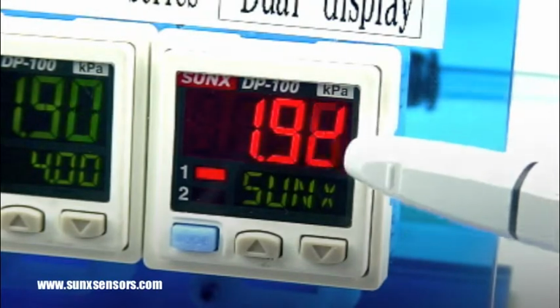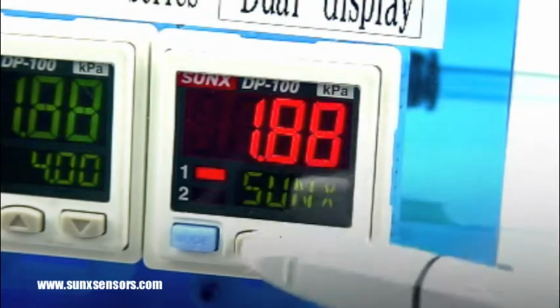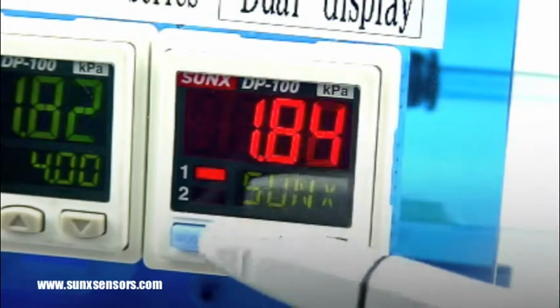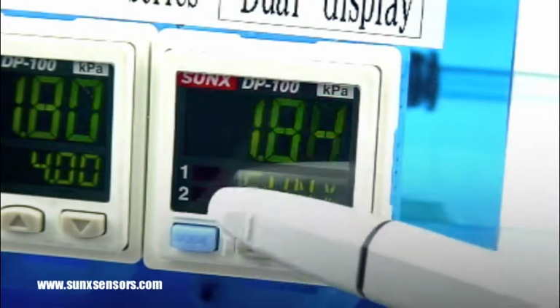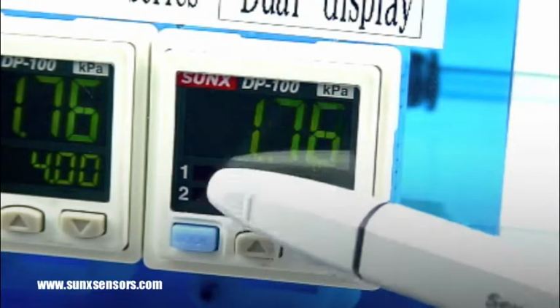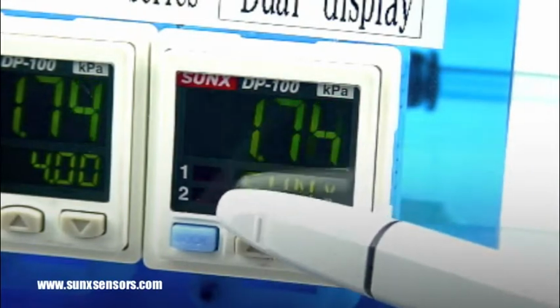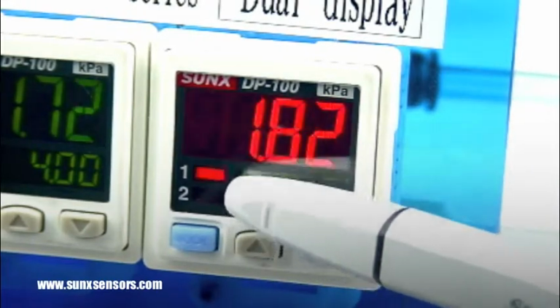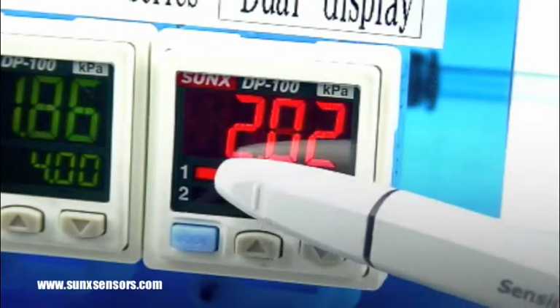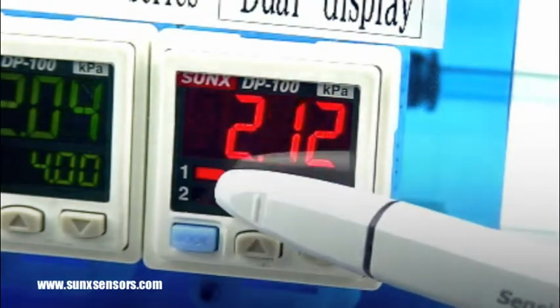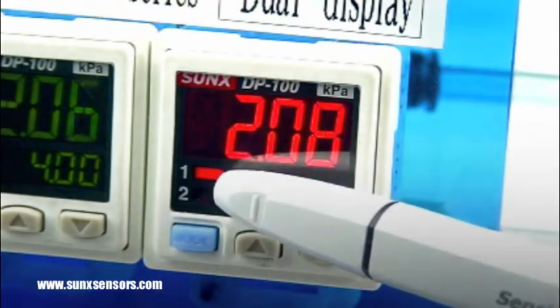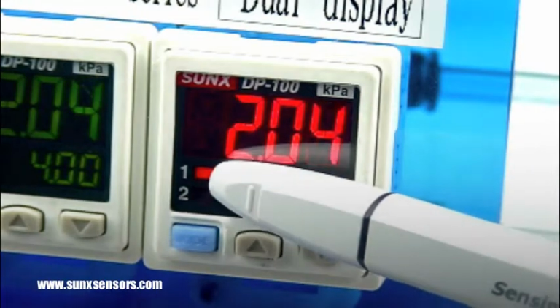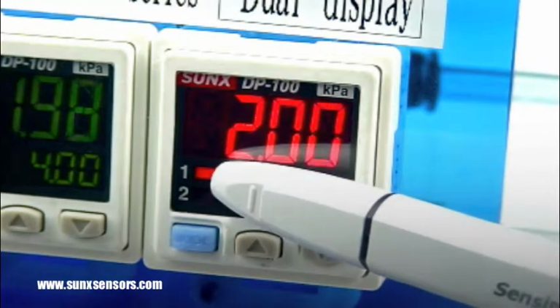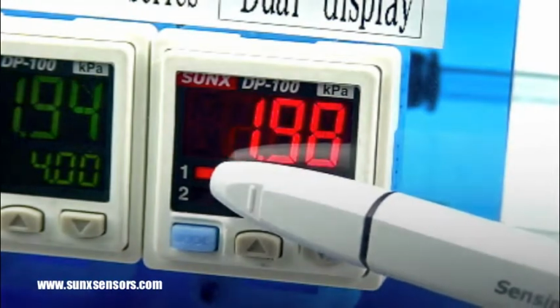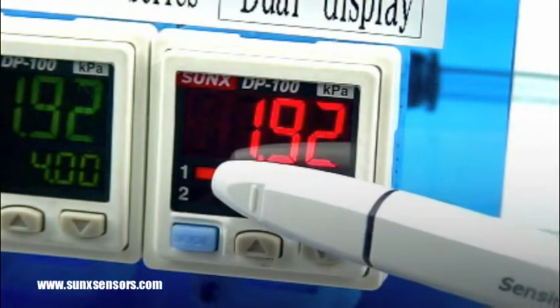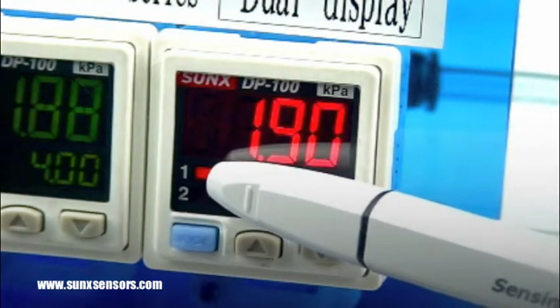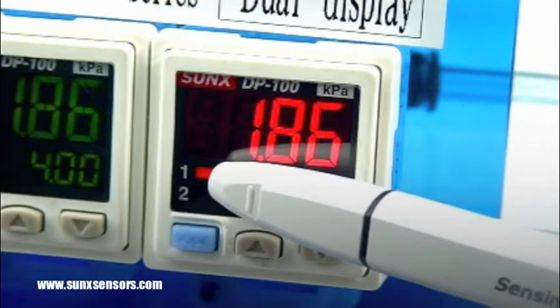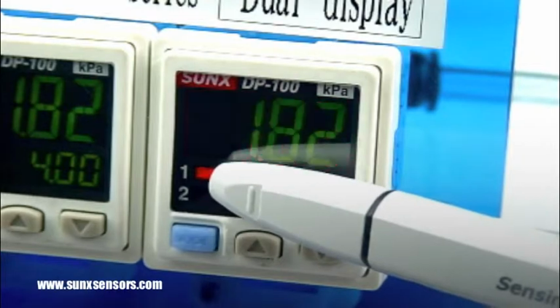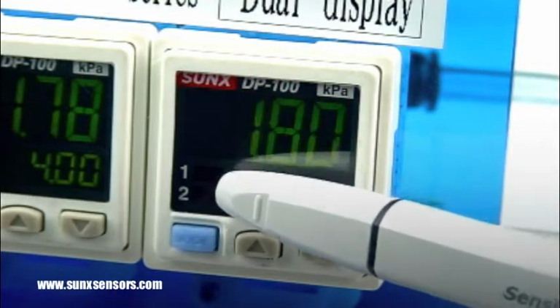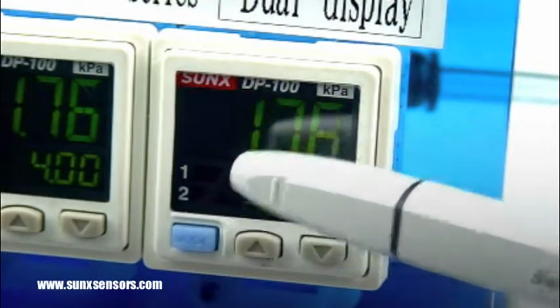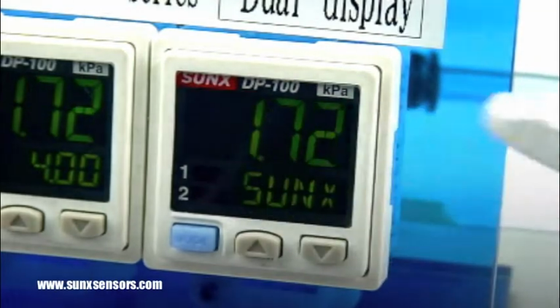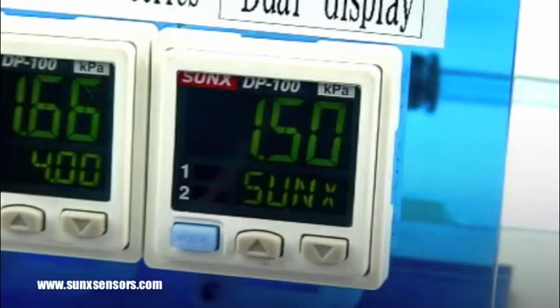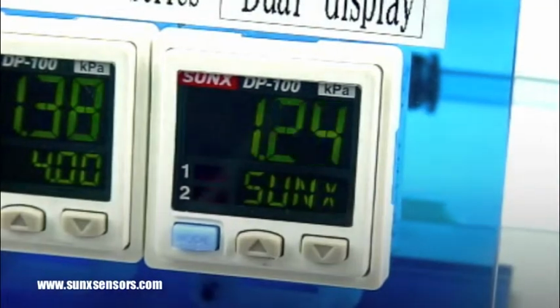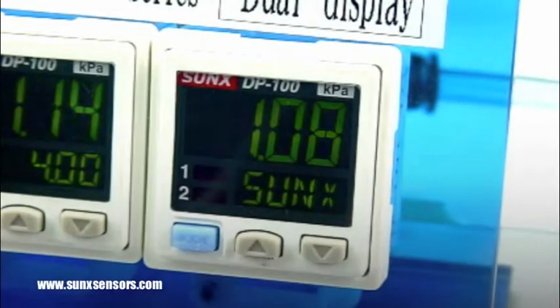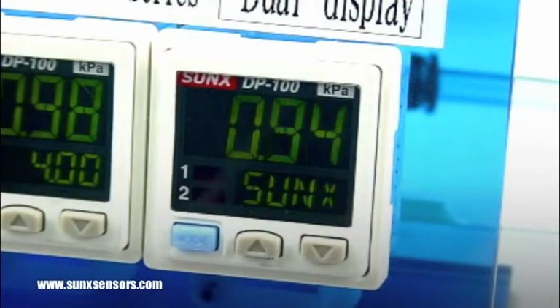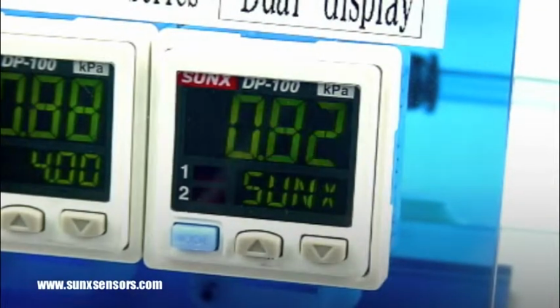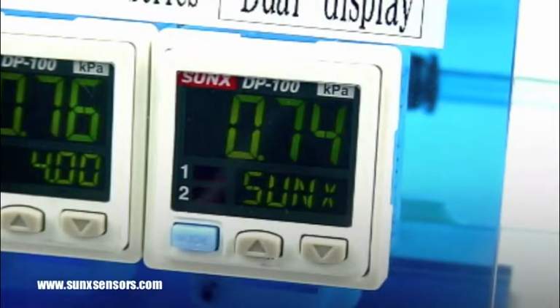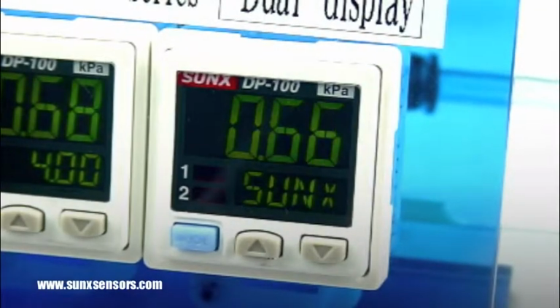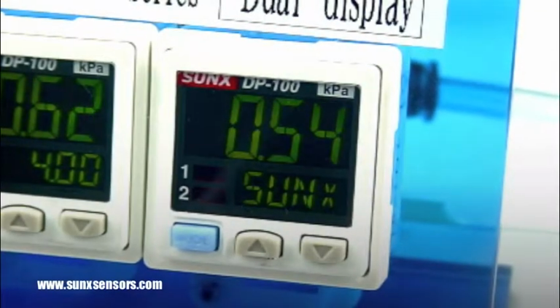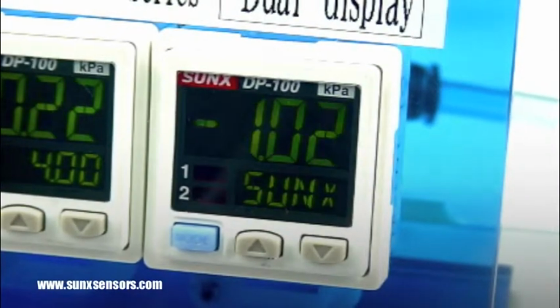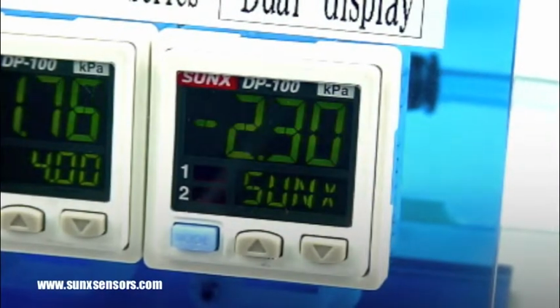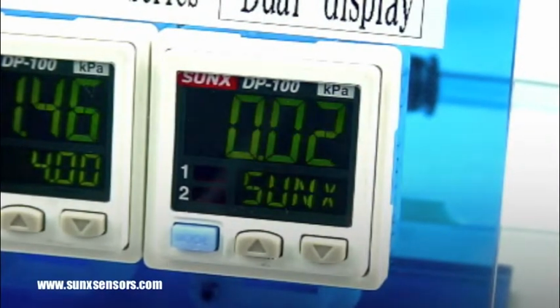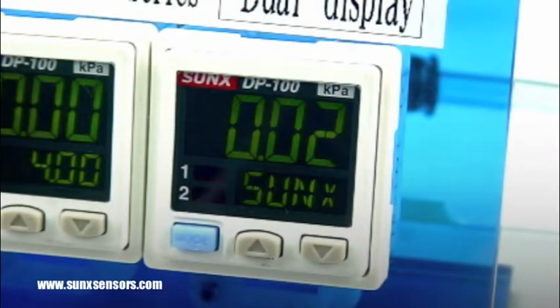For more information, visit the SunX section of our Ramco Innovations website at sunxsensors.com.